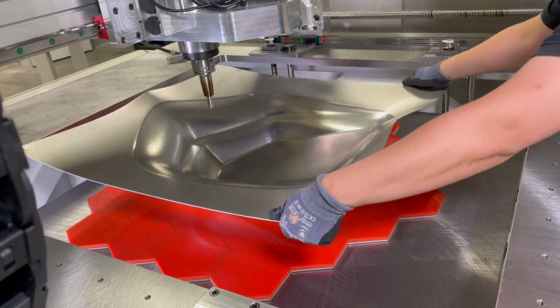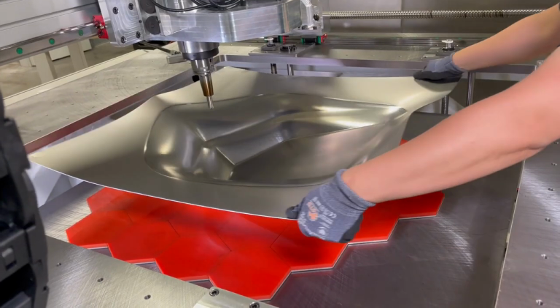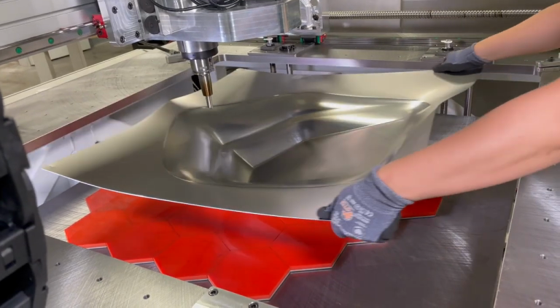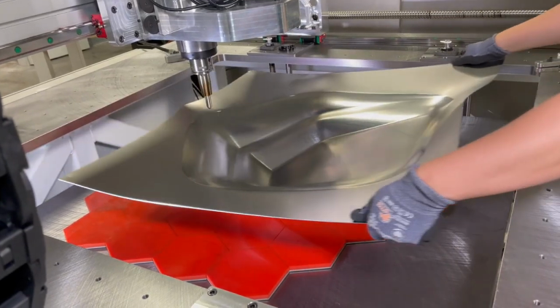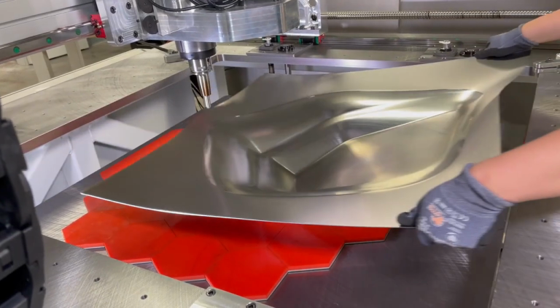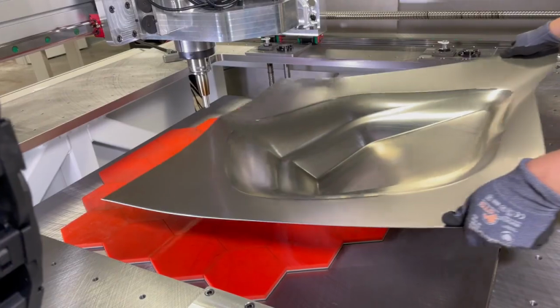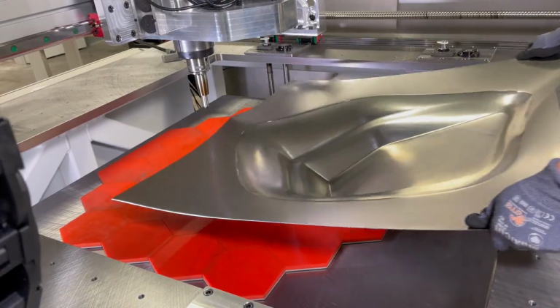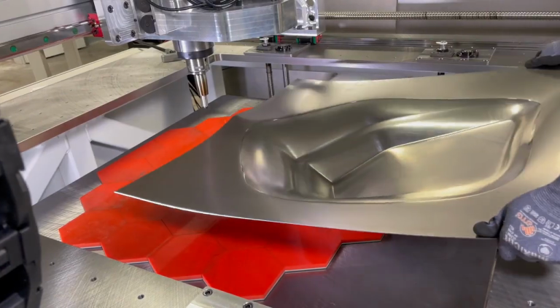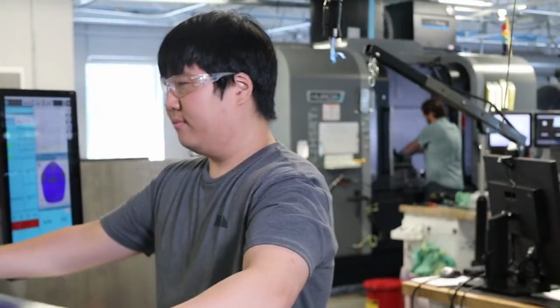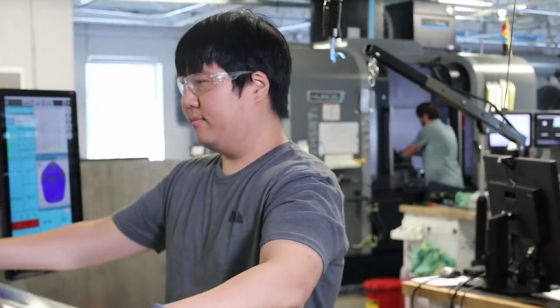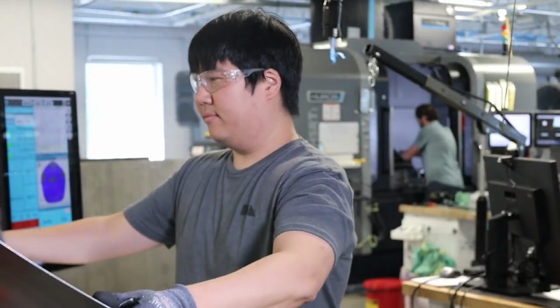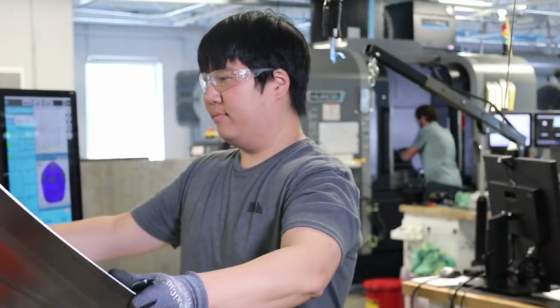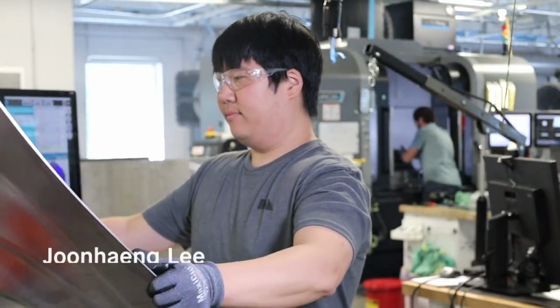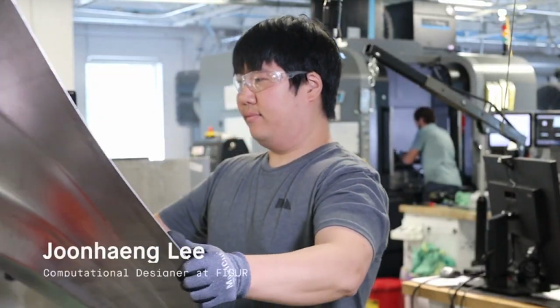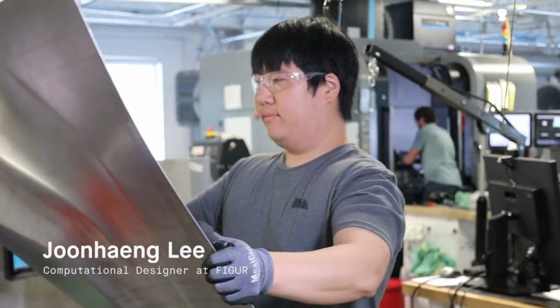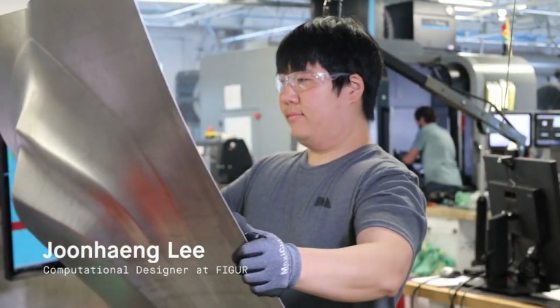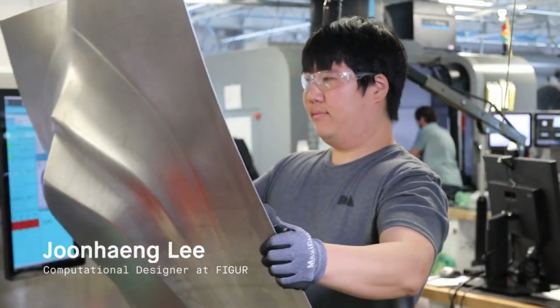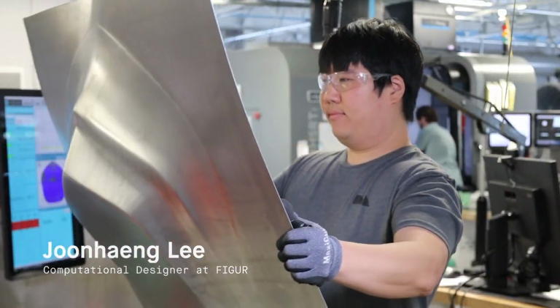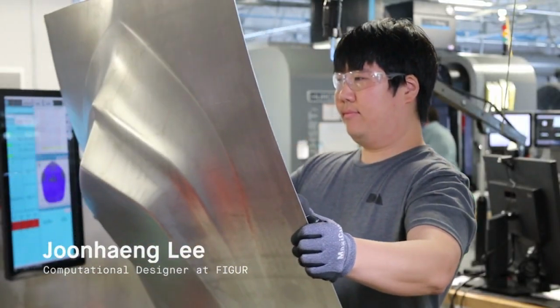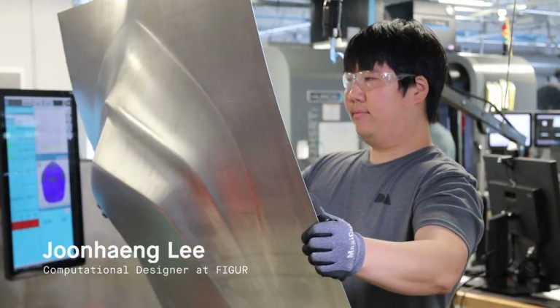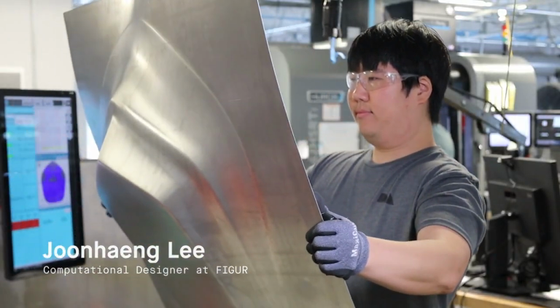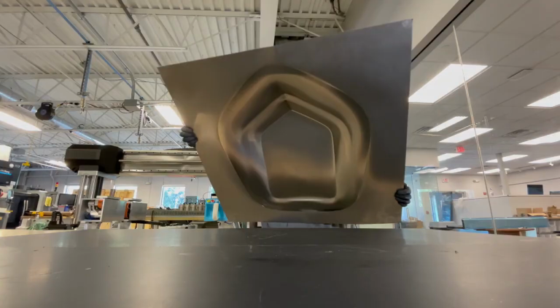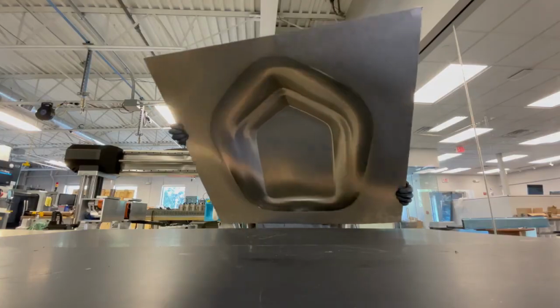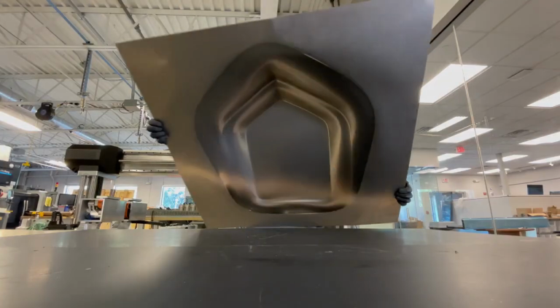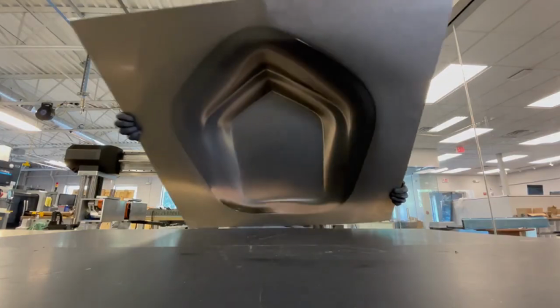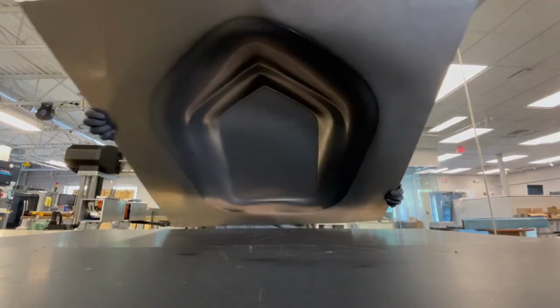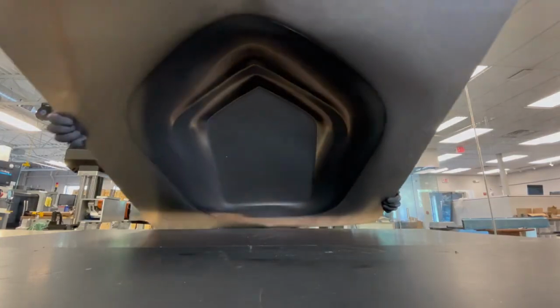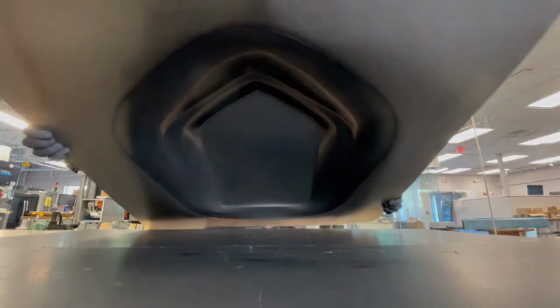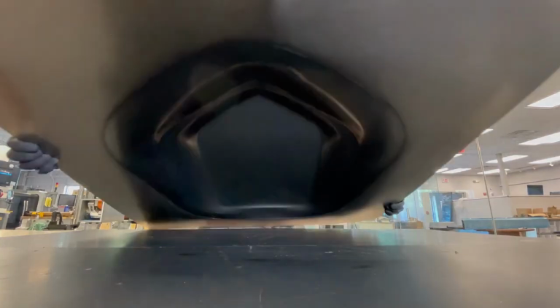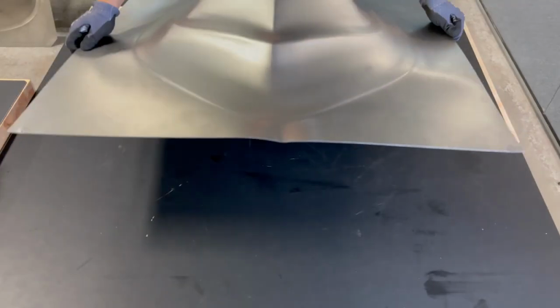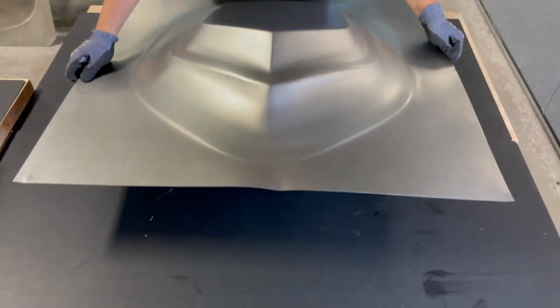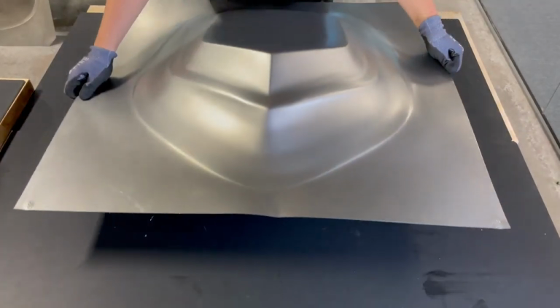Once the sheet is formed, you can remove it from the machine, and at that point you have a fully formed part.